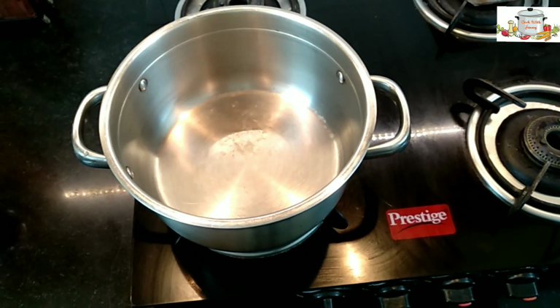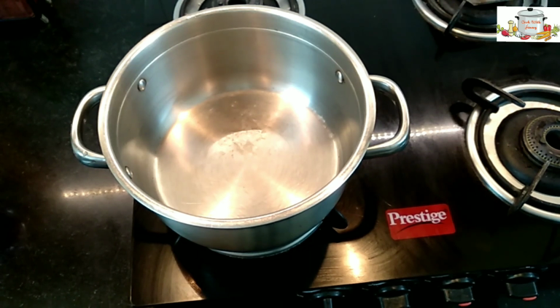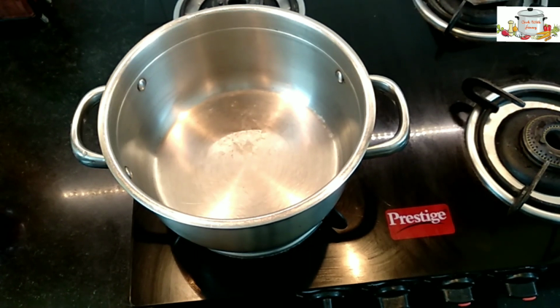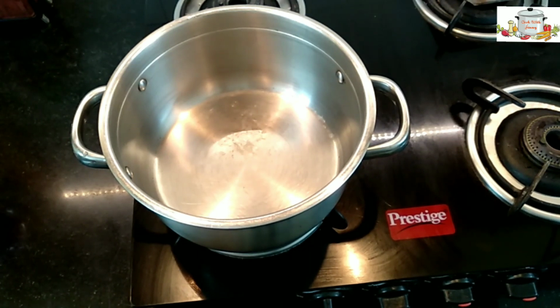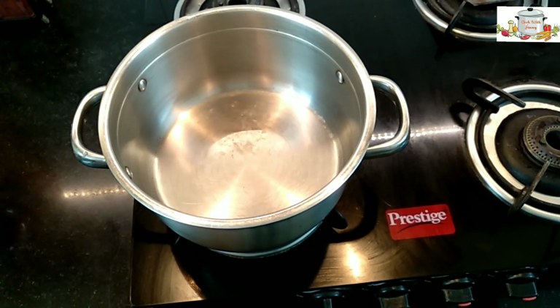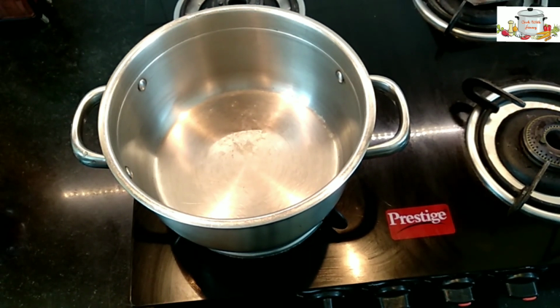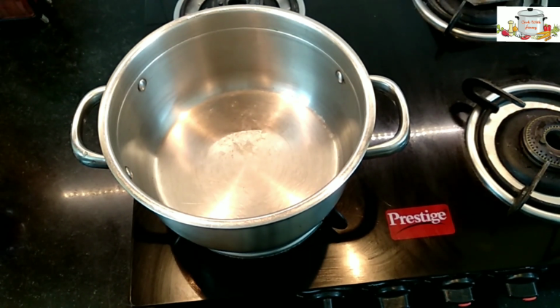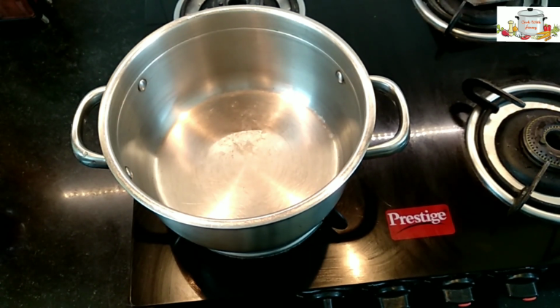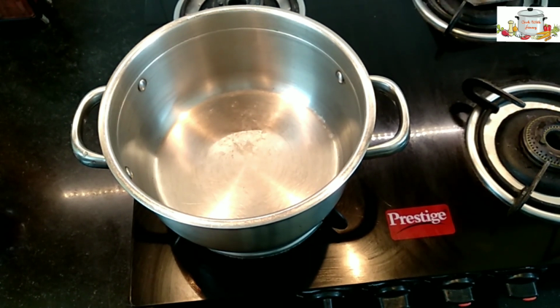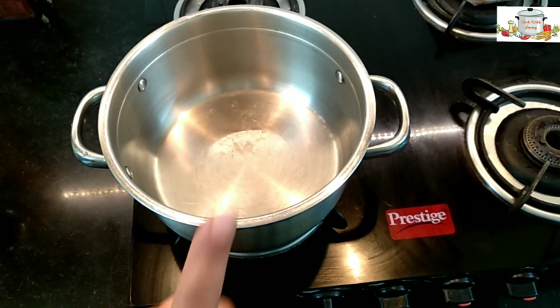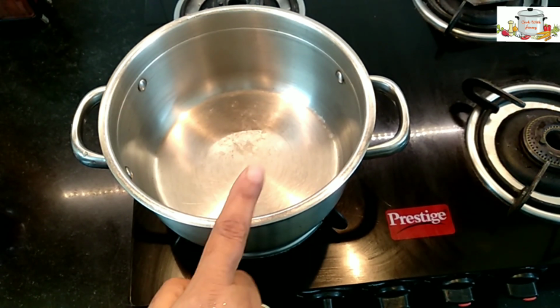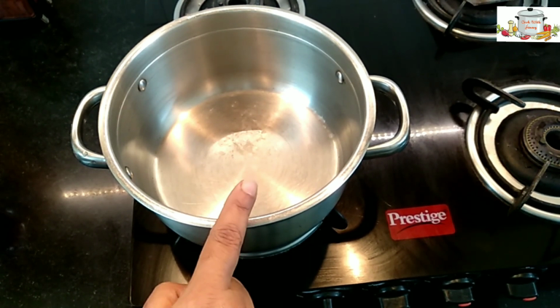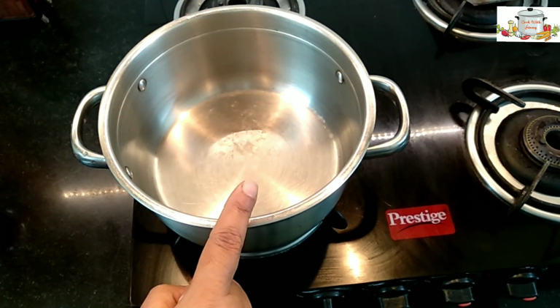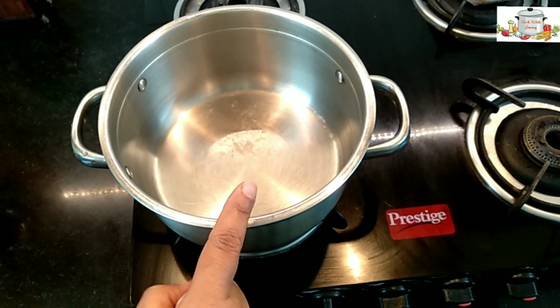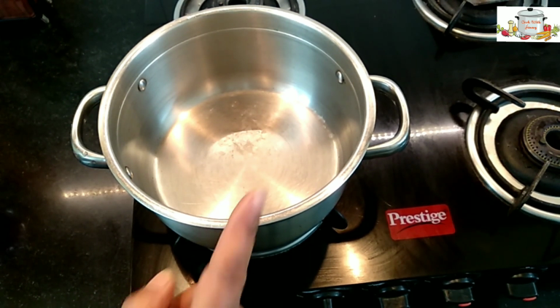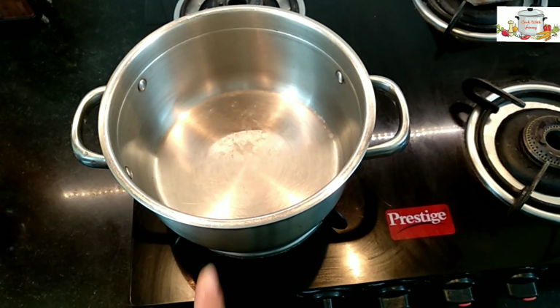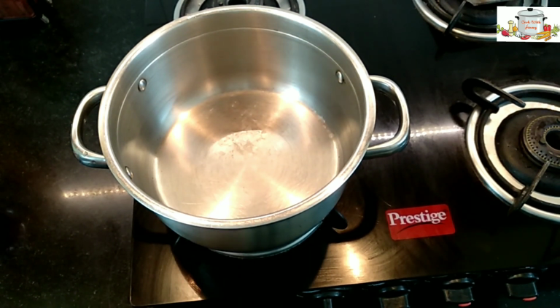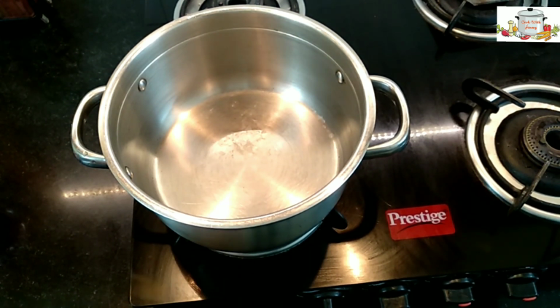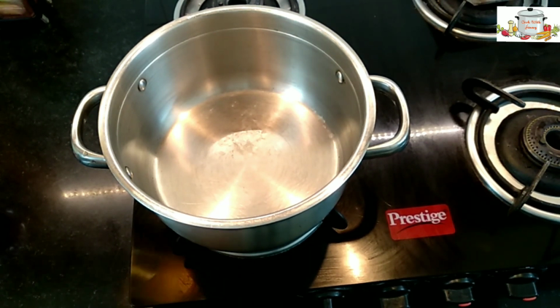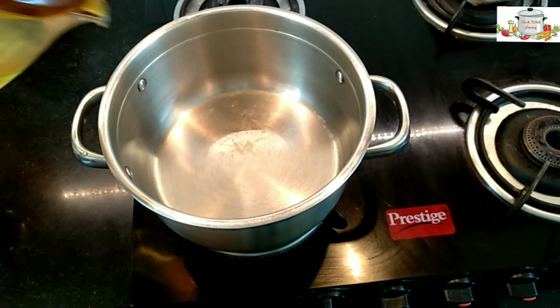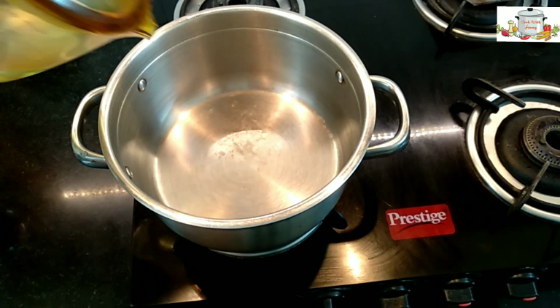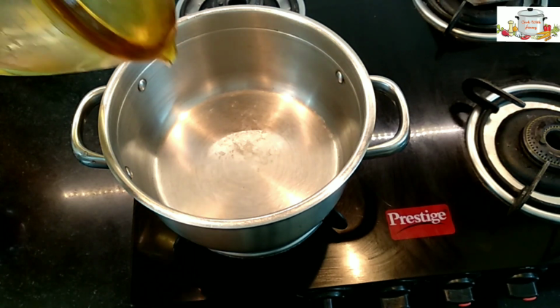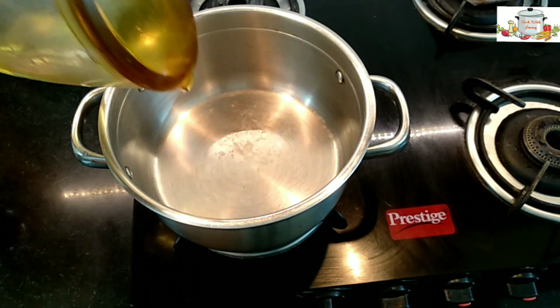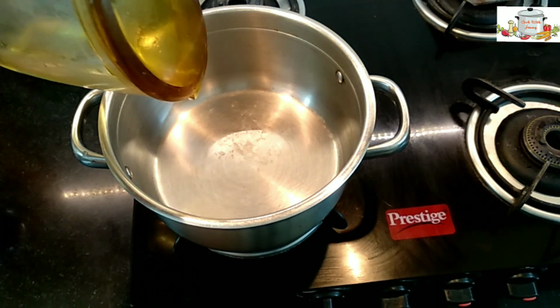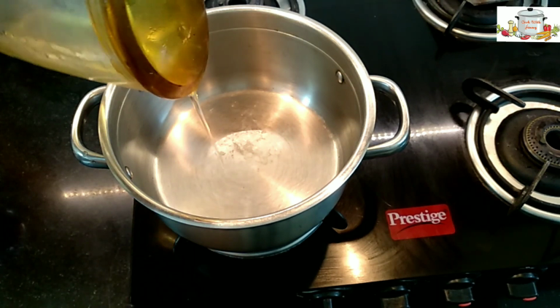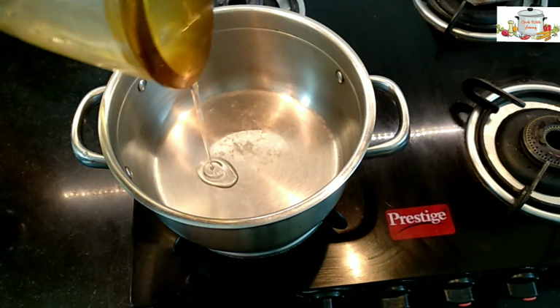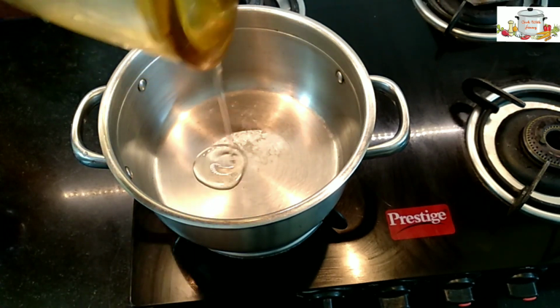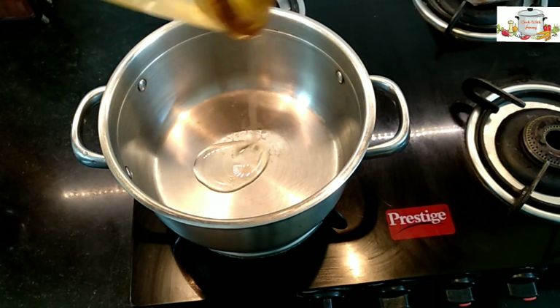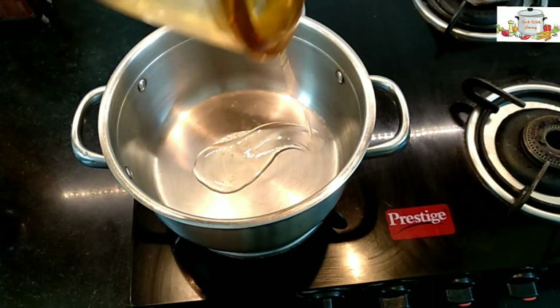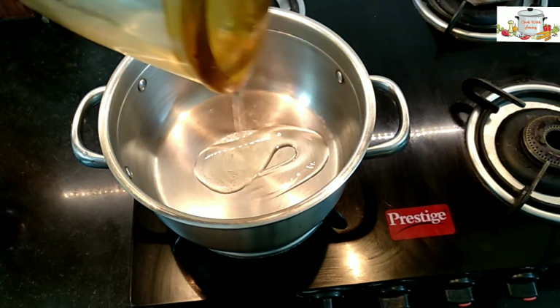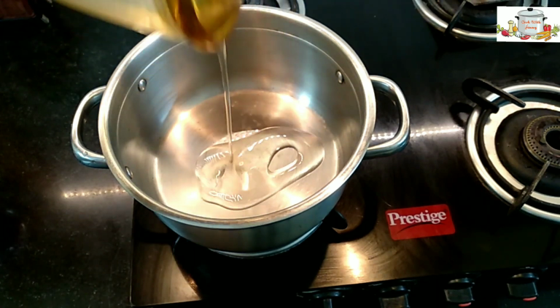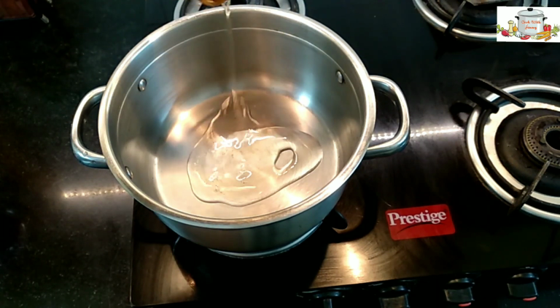Two green chillies, finely chopped. The wok is well heated — add two tablespoons of oil.